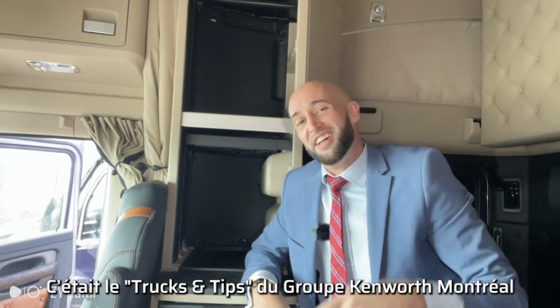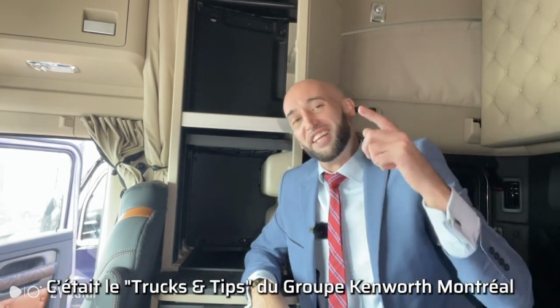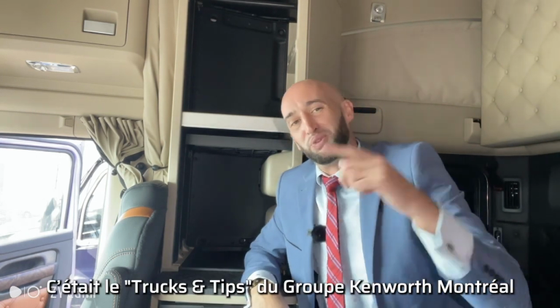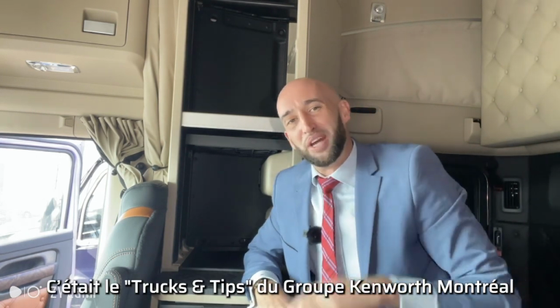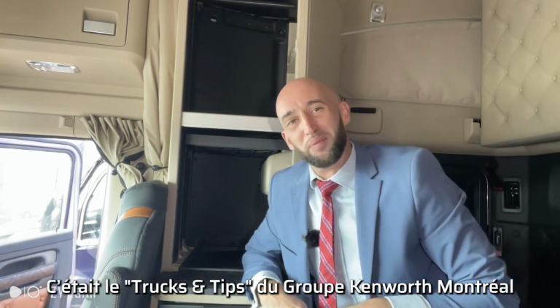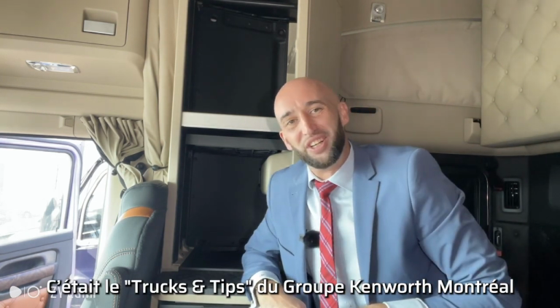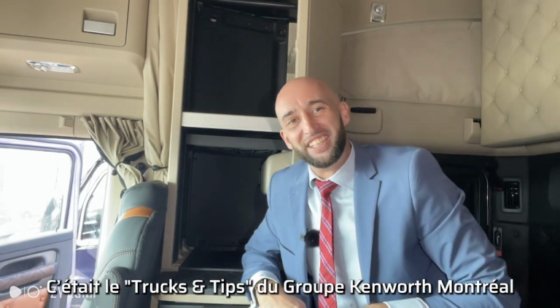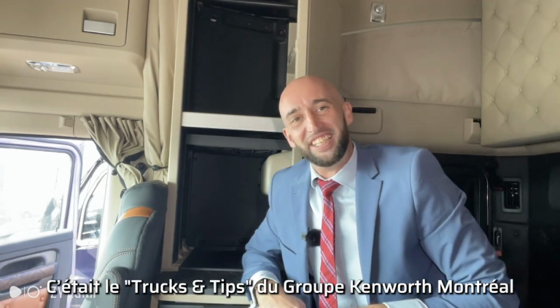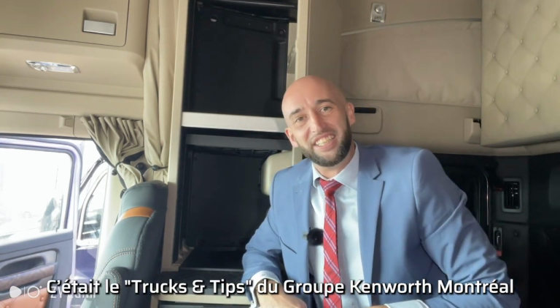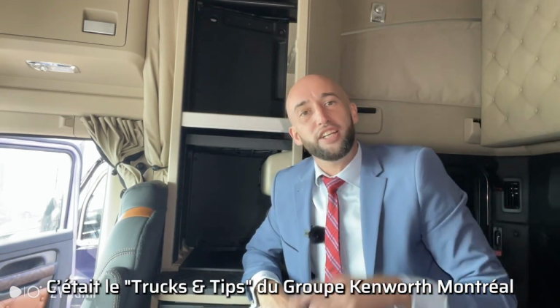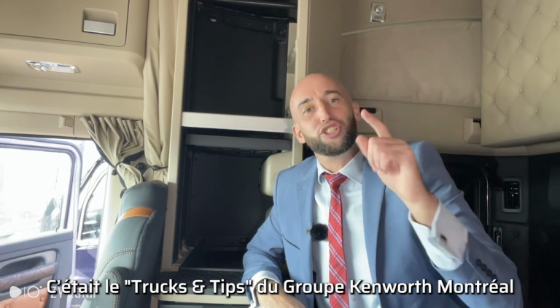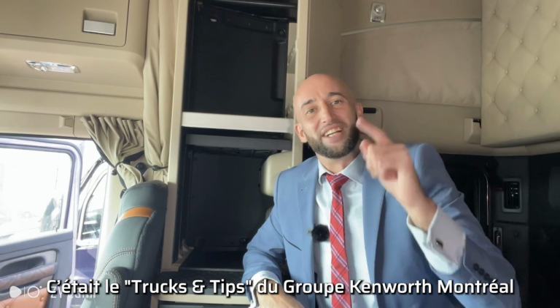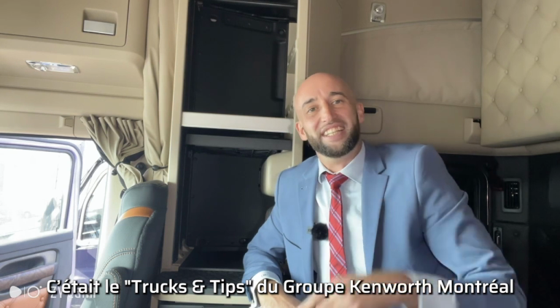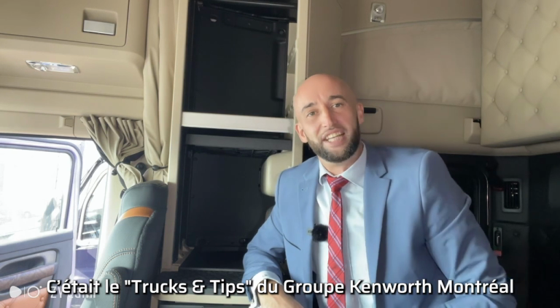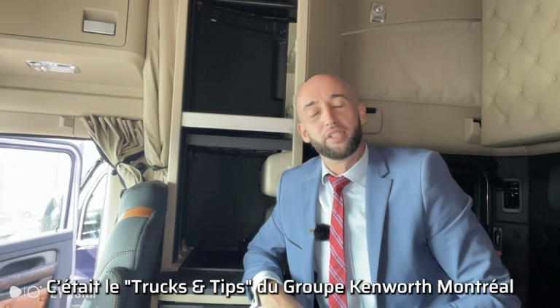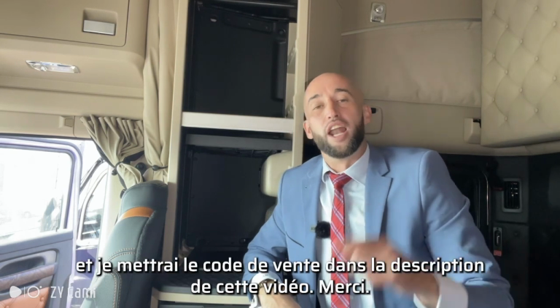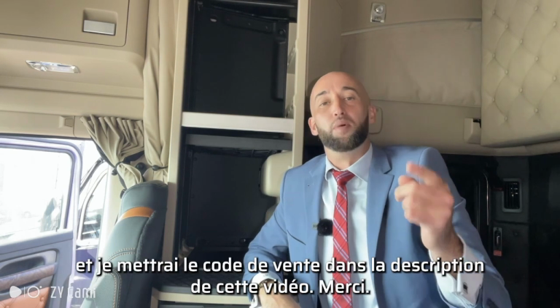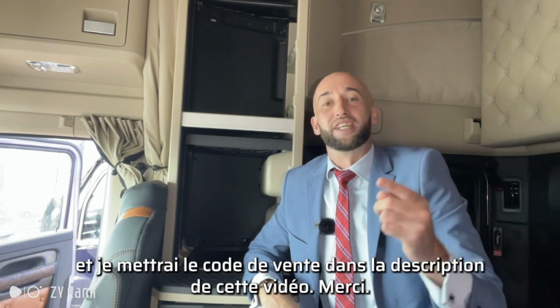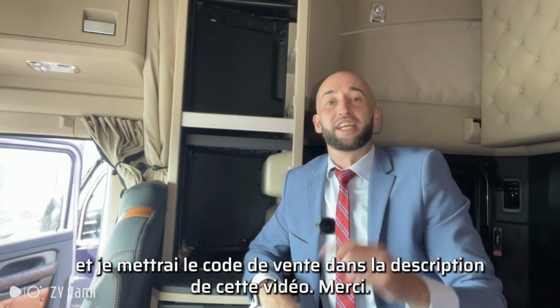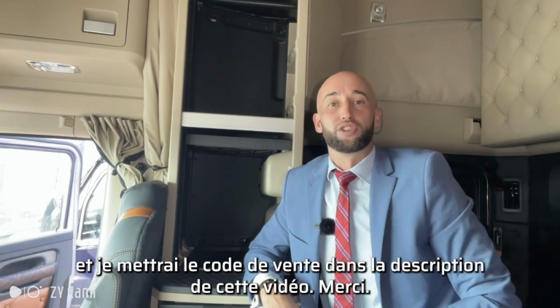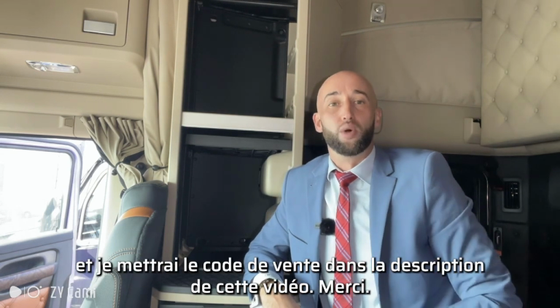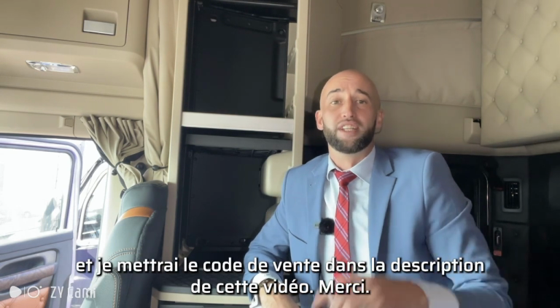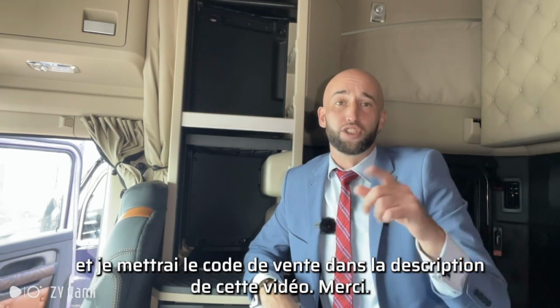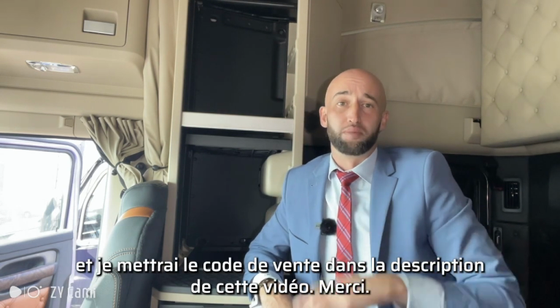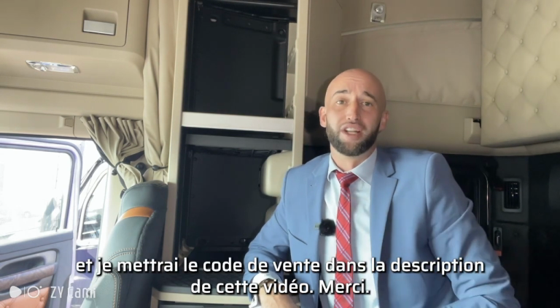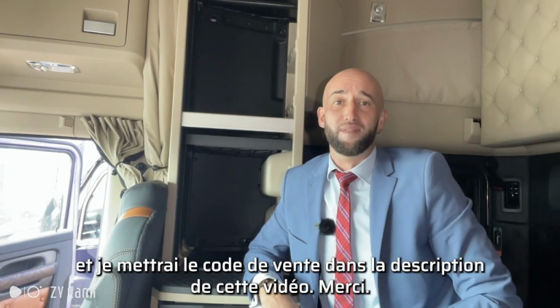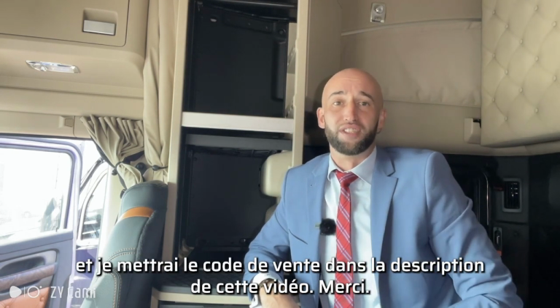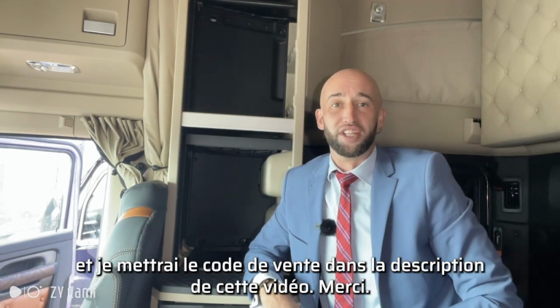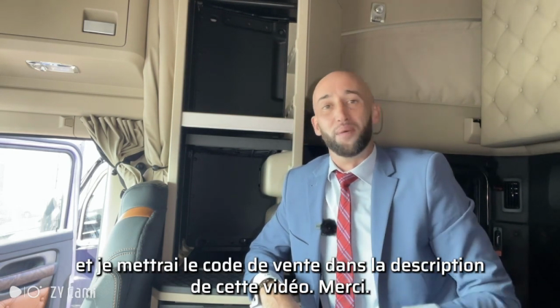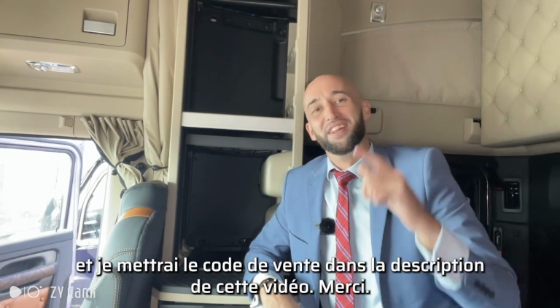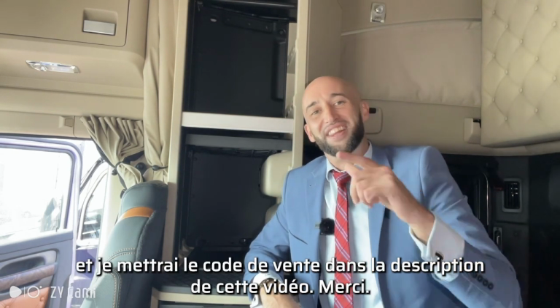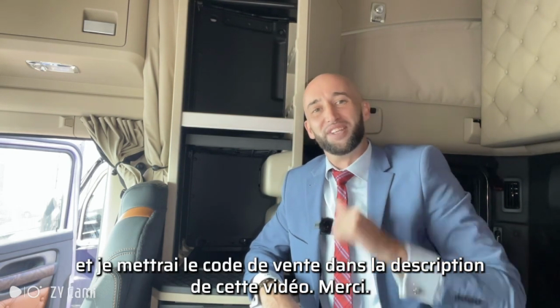That's Group Kenworth Montreal TNT Trucks and Tips. I'll put the sales code in the description of this video. Thank you.